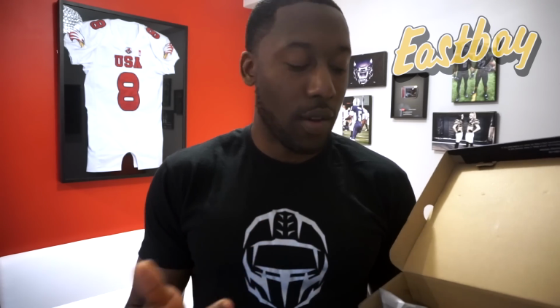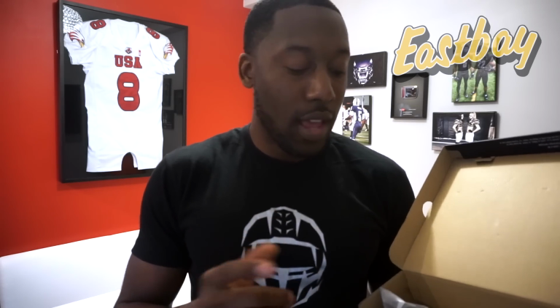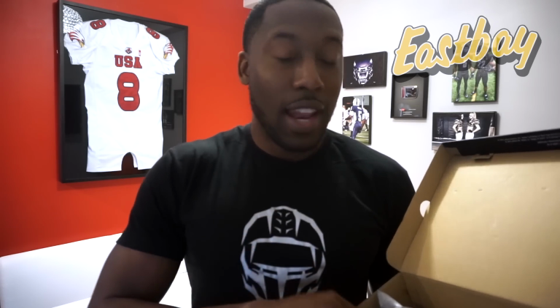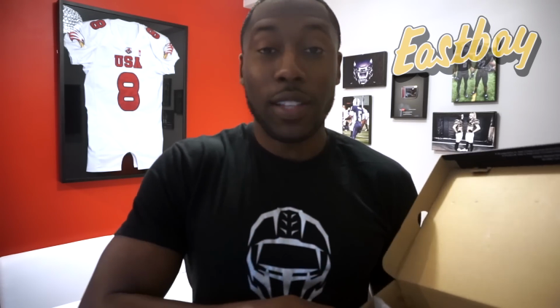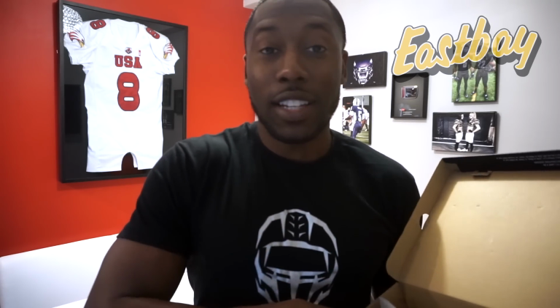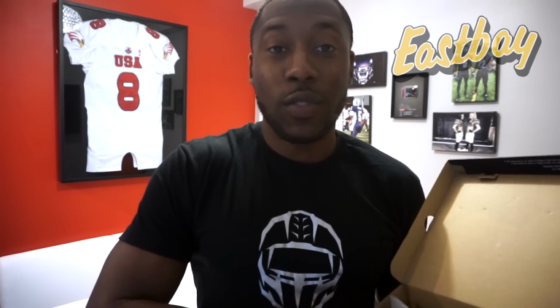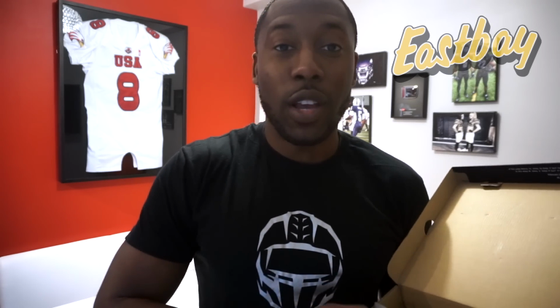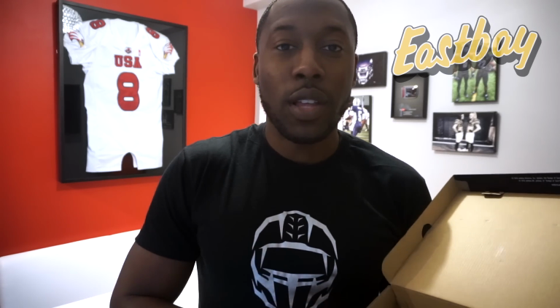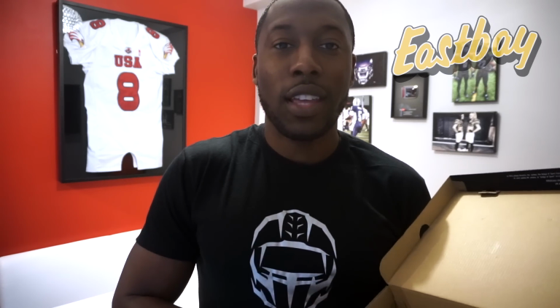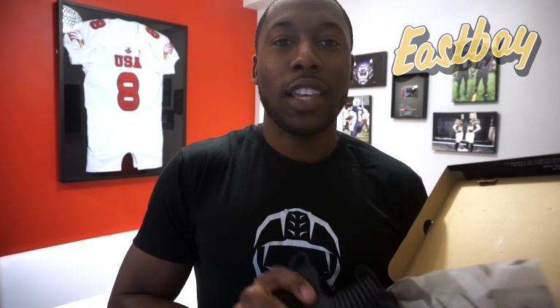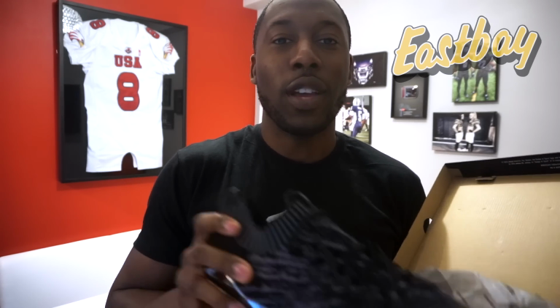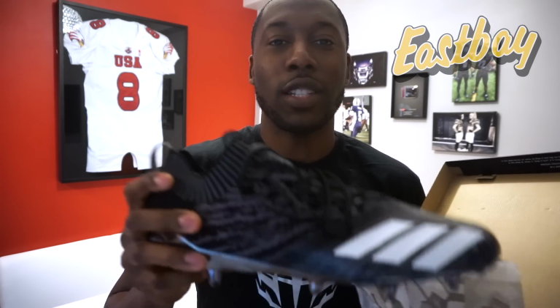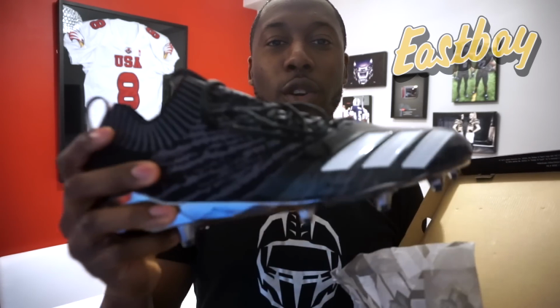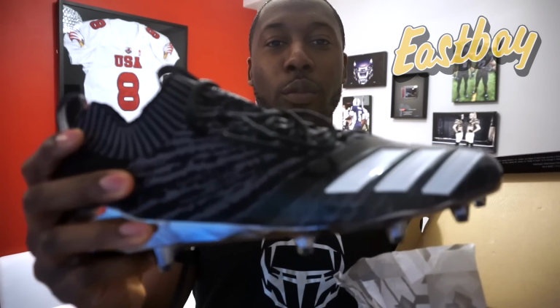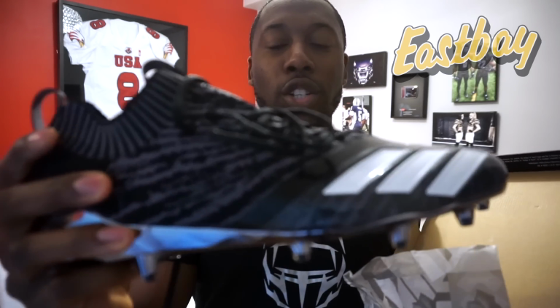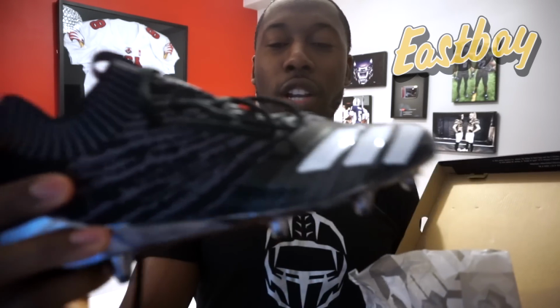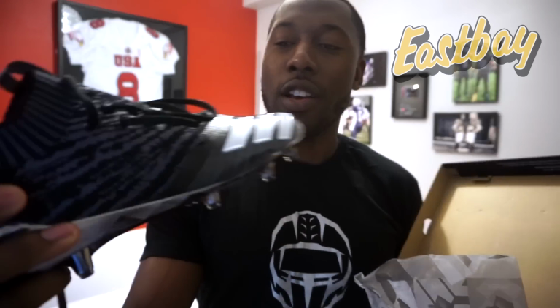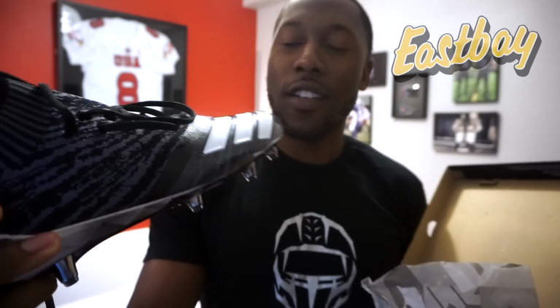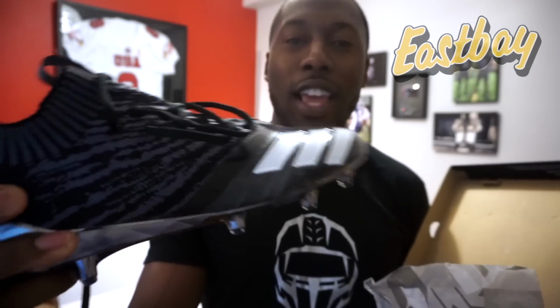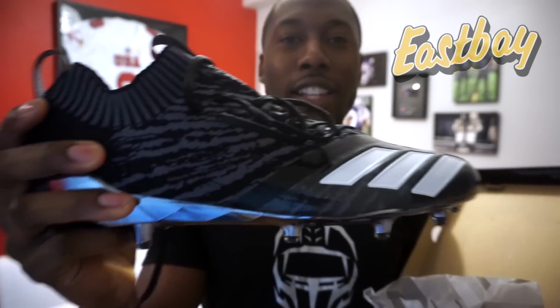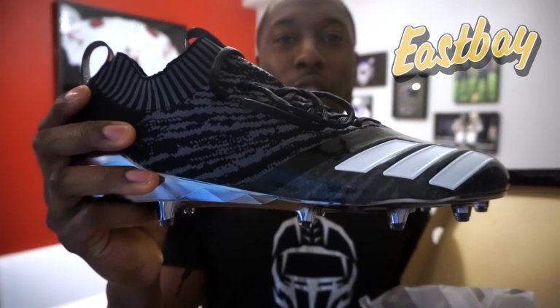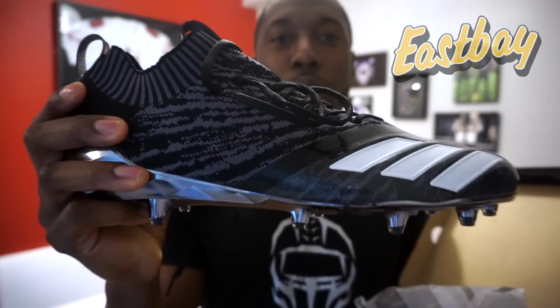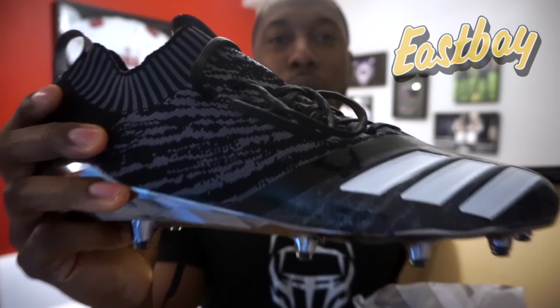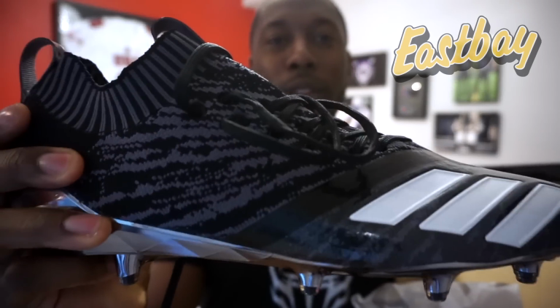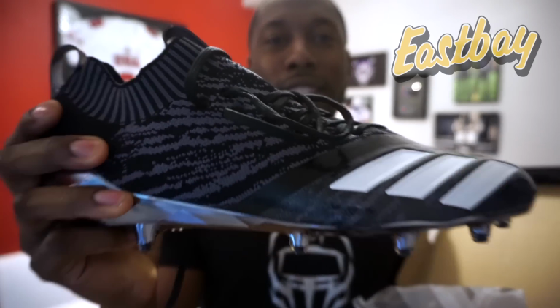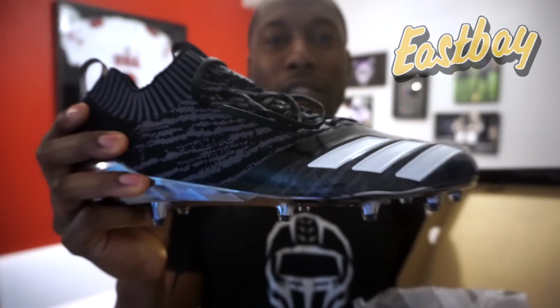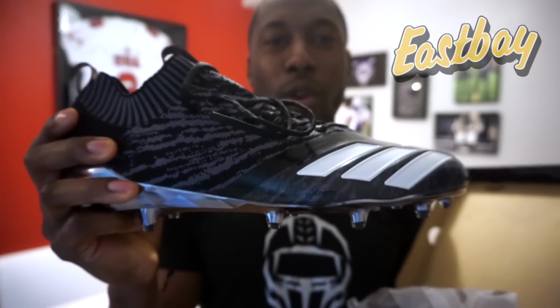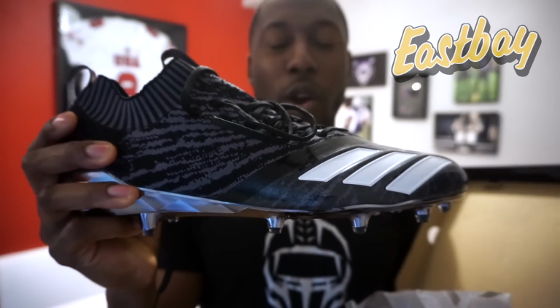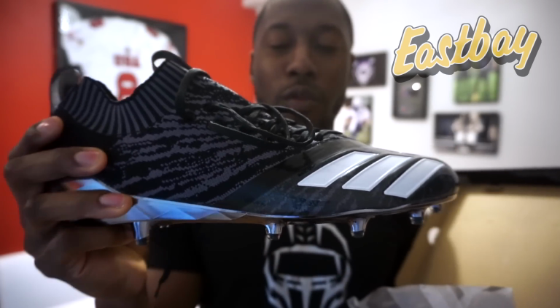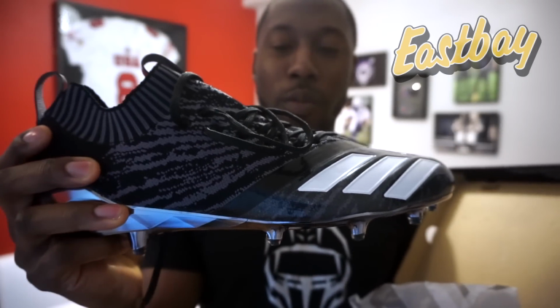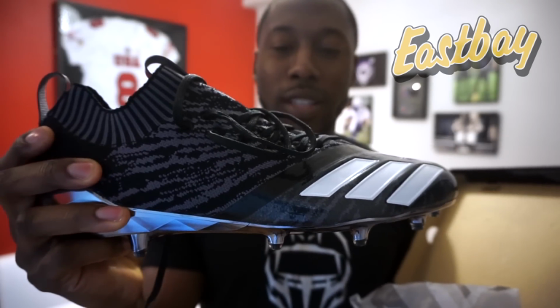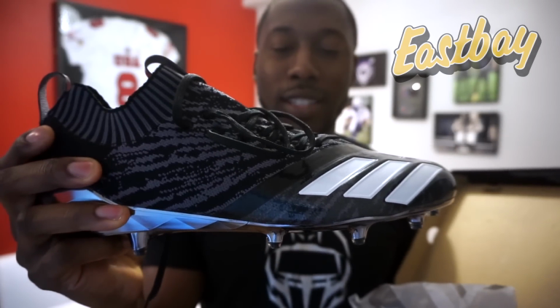So now let's get into this video and give you guys the first impression of the Adizero Prime Knit 7.0 Football cleats.